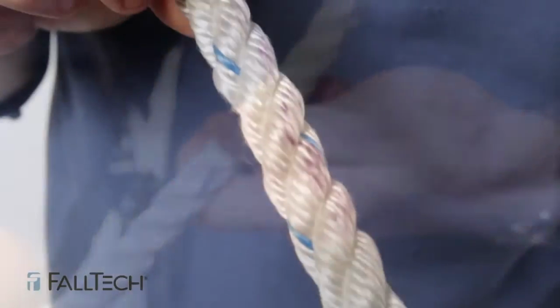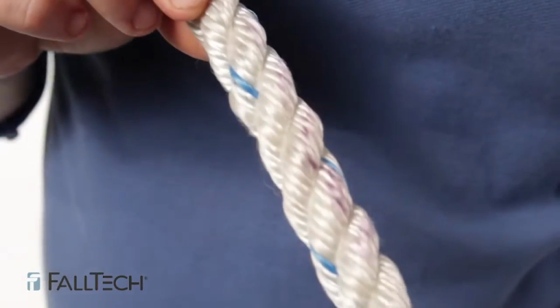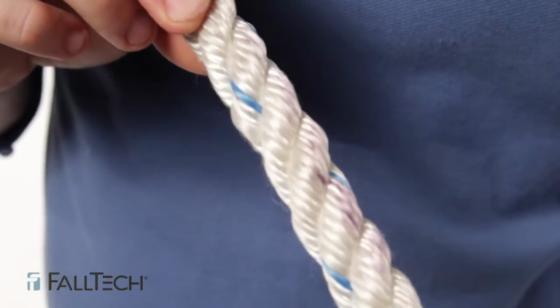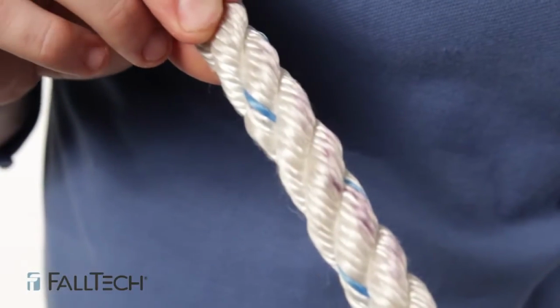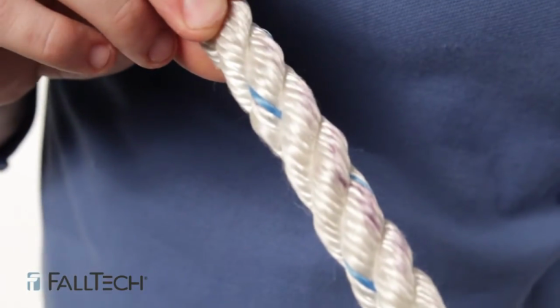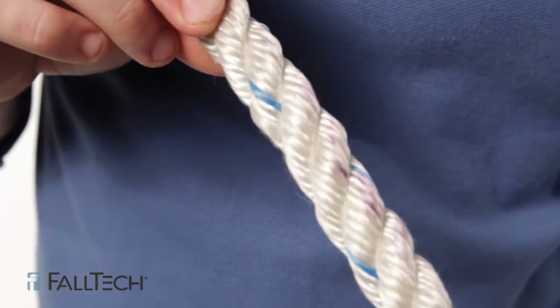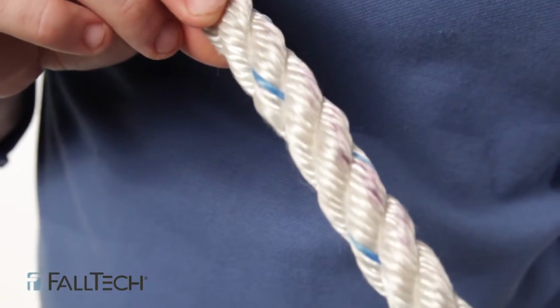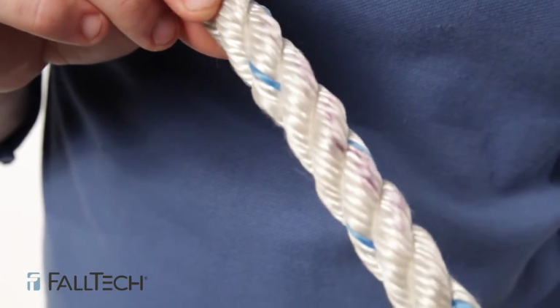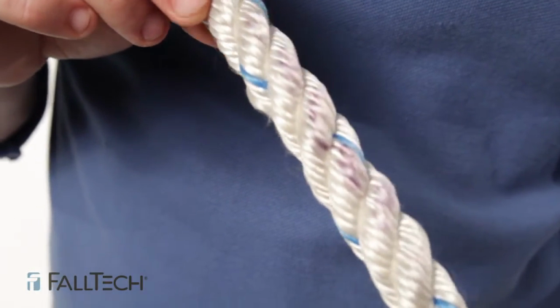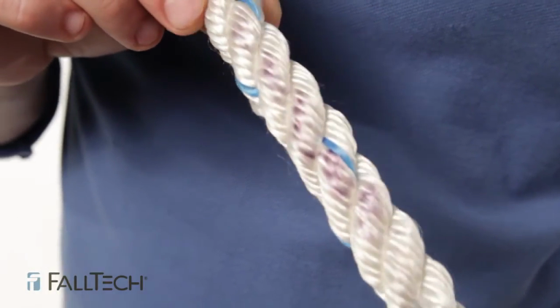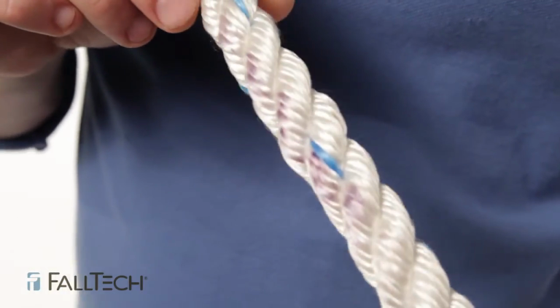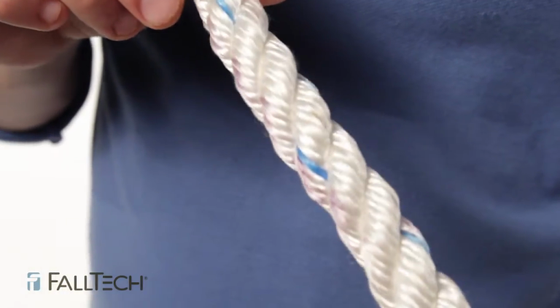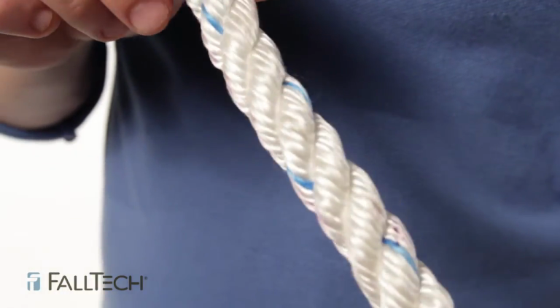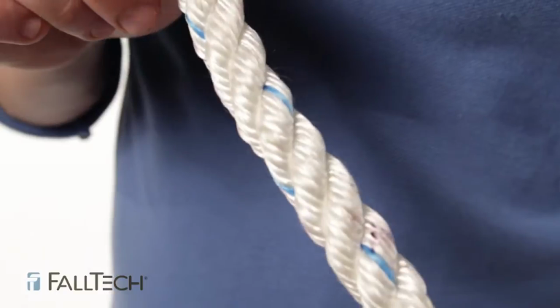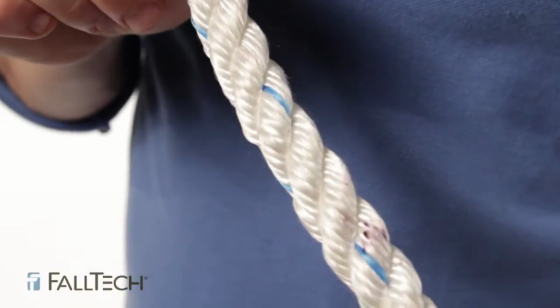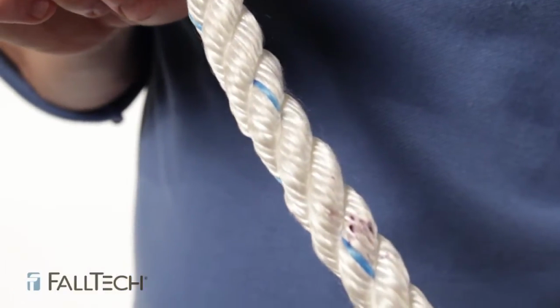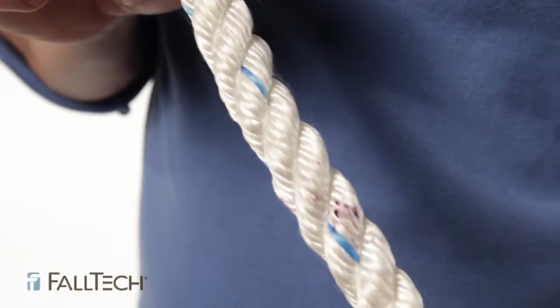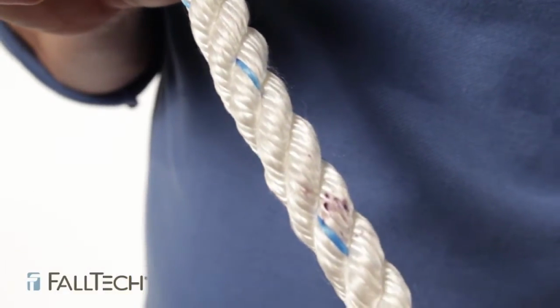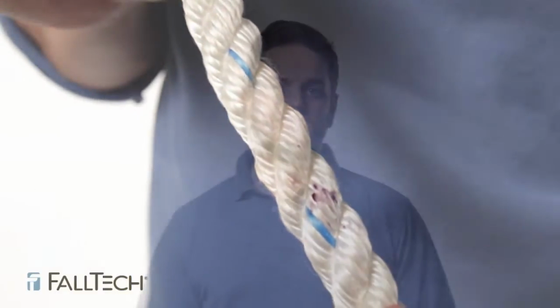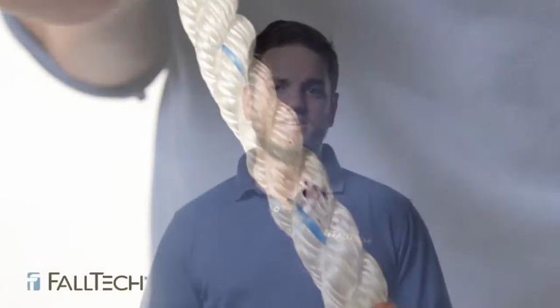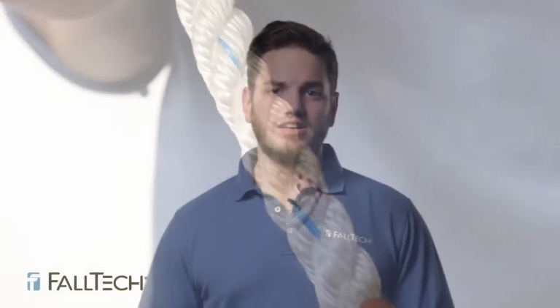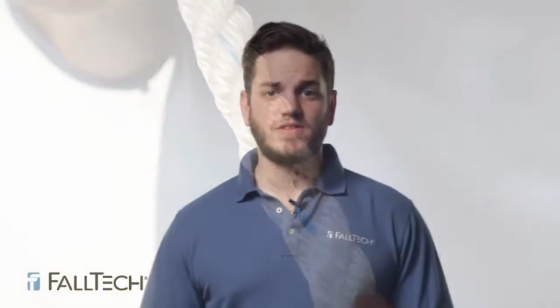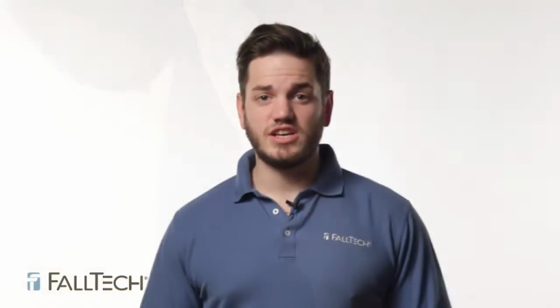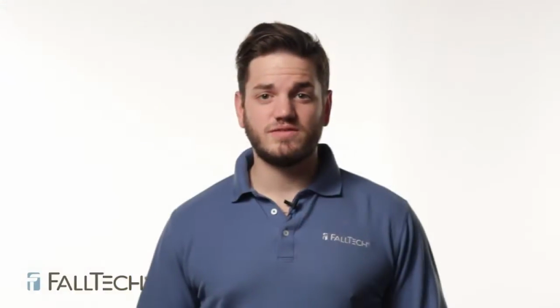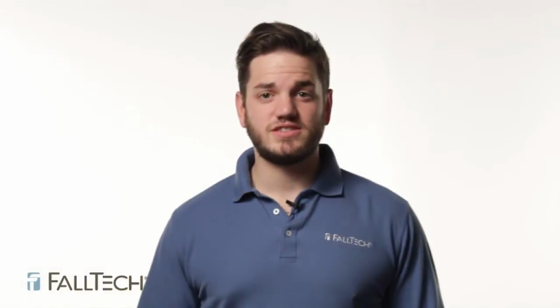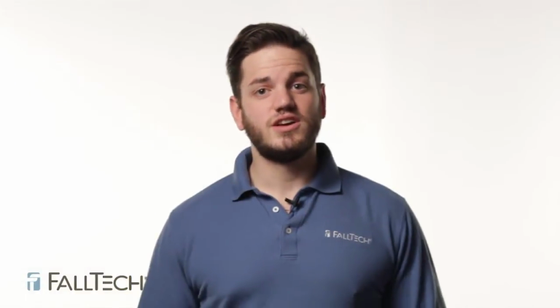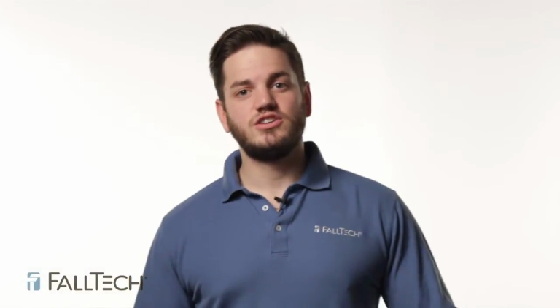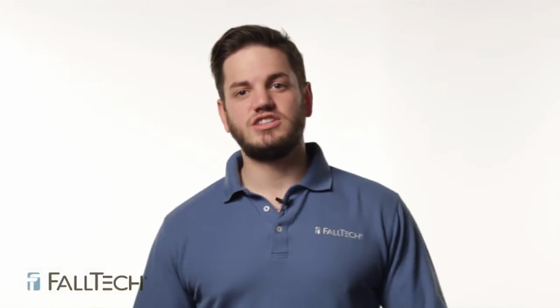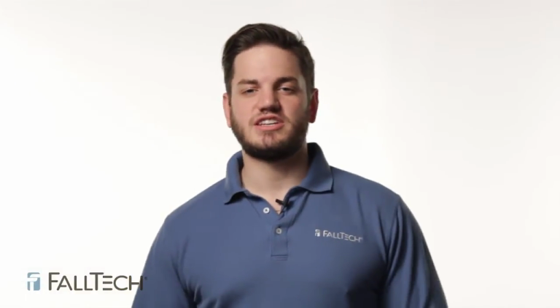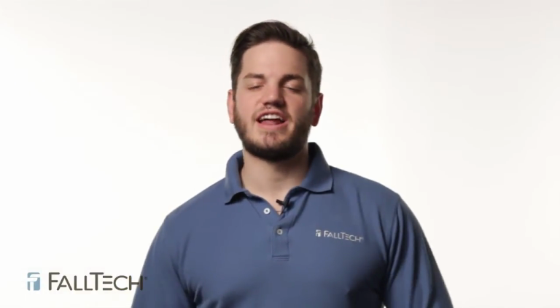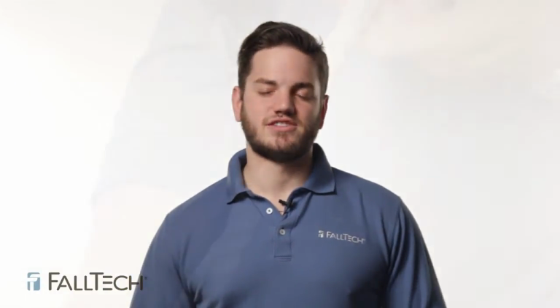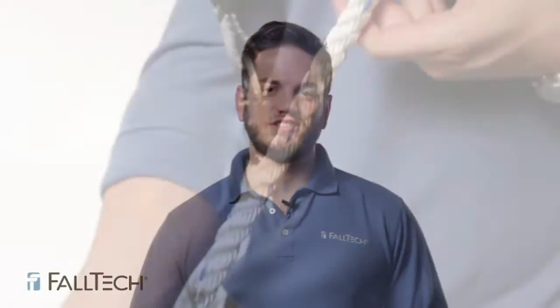Also watch for modifications, like if someone tied knots into the rope or wrote all over it. If there's any of this, you'll need to take that out of service.